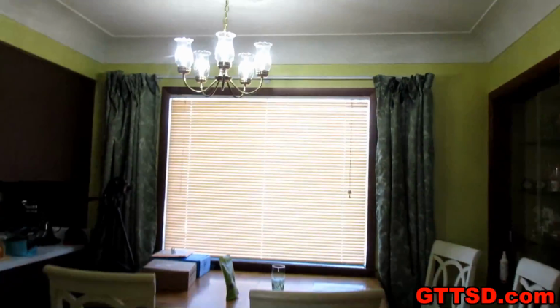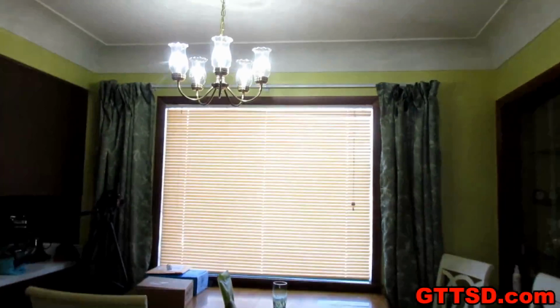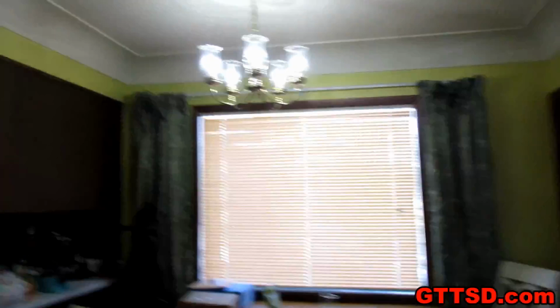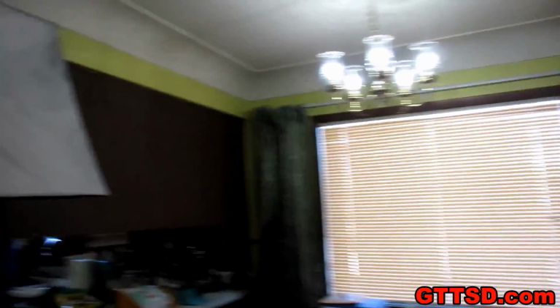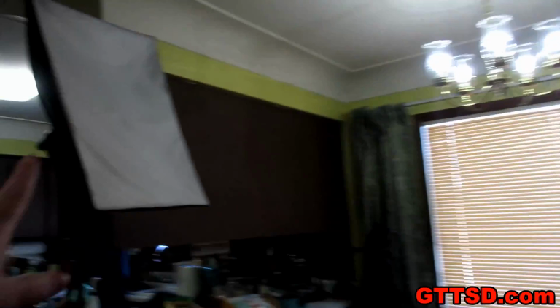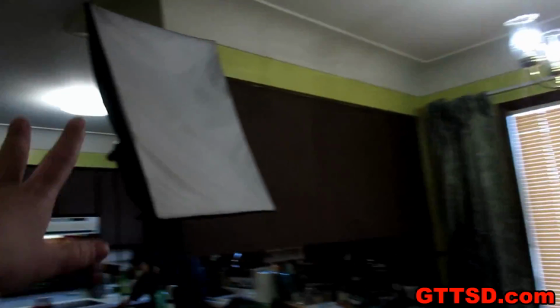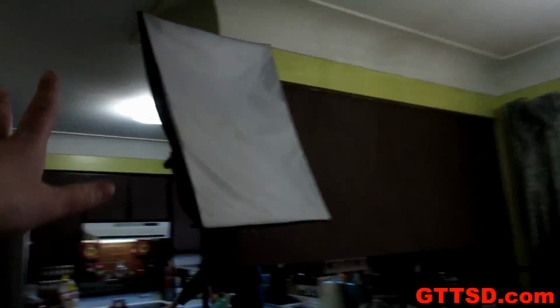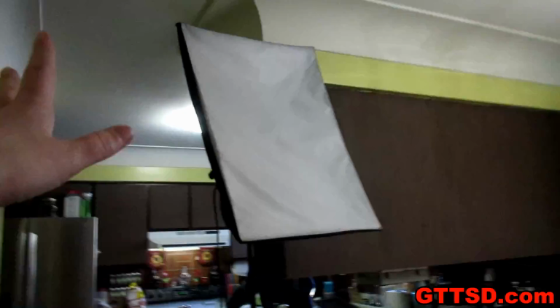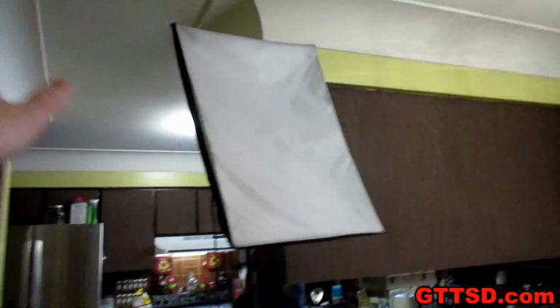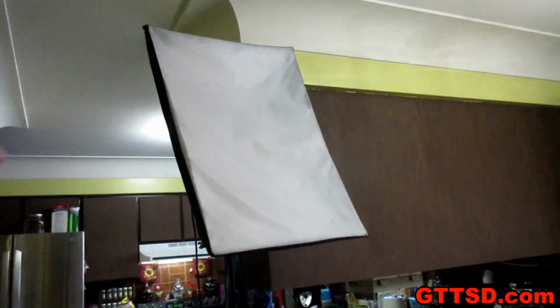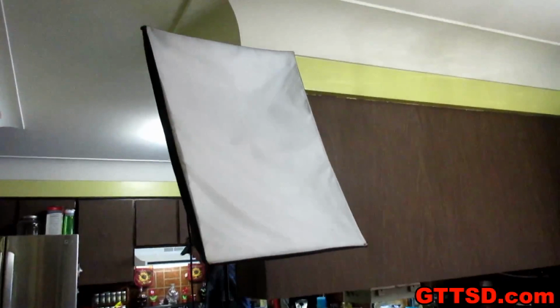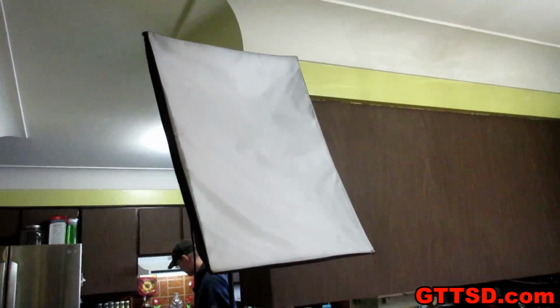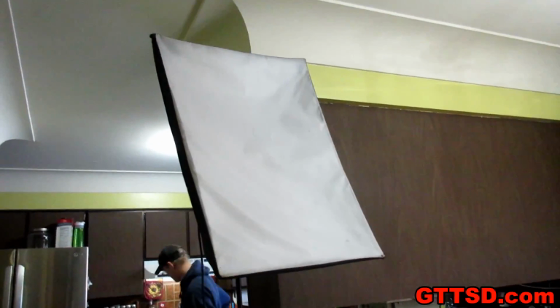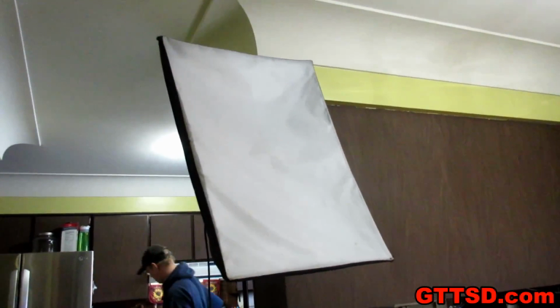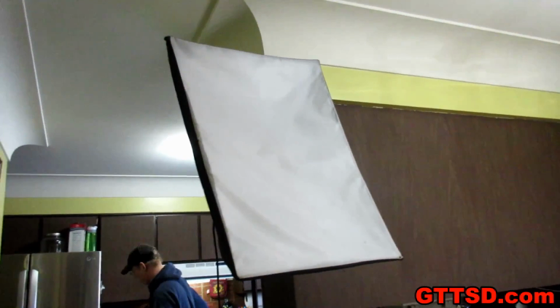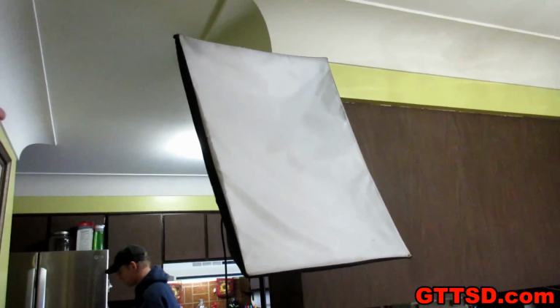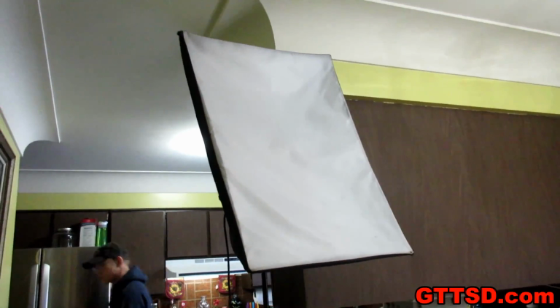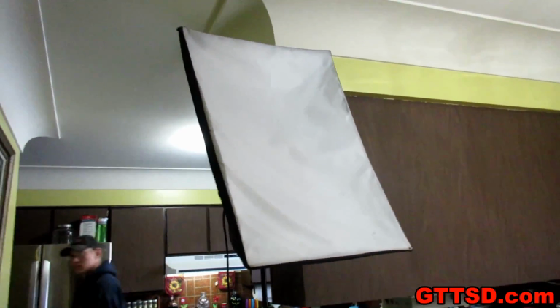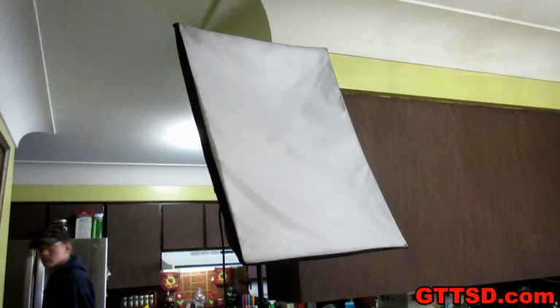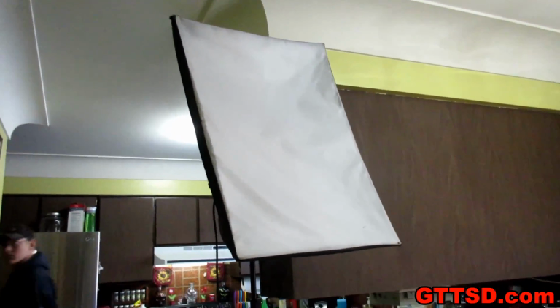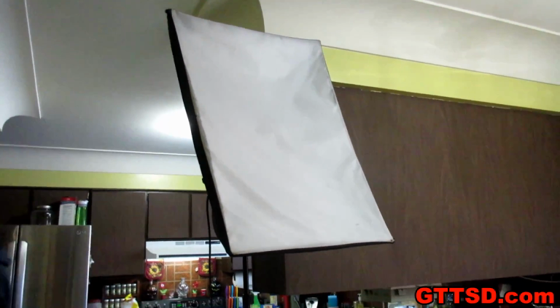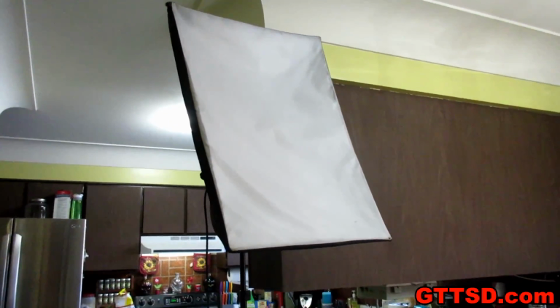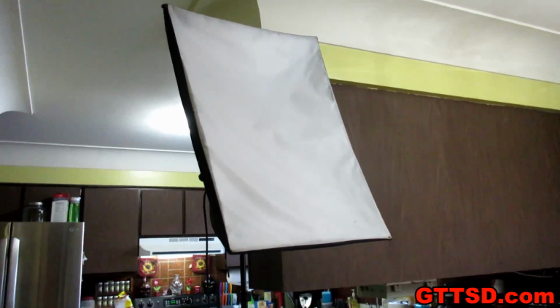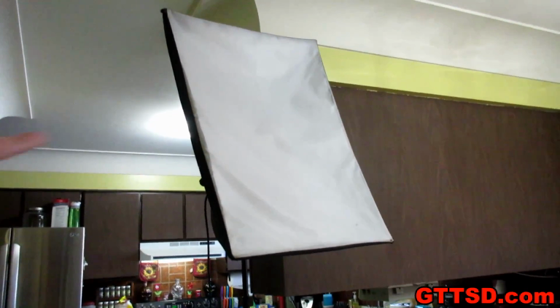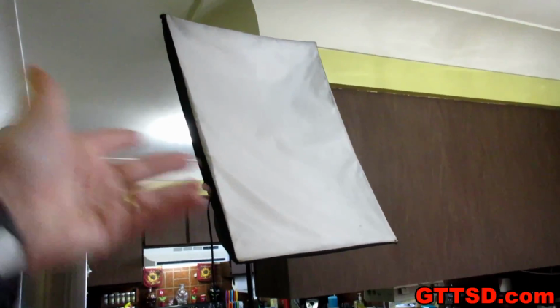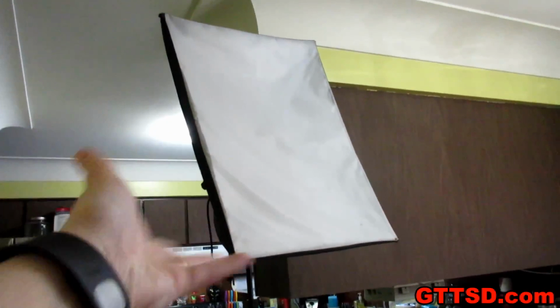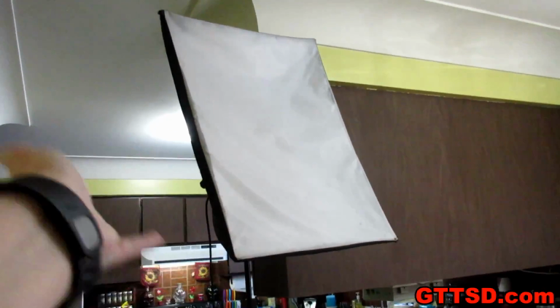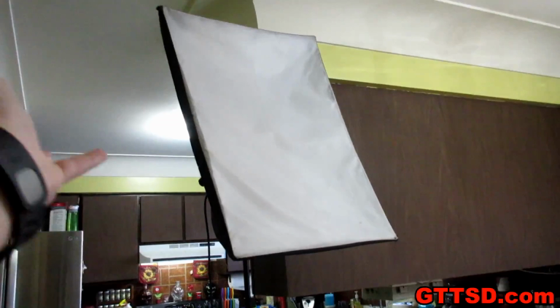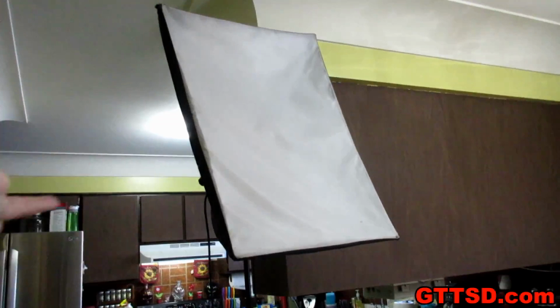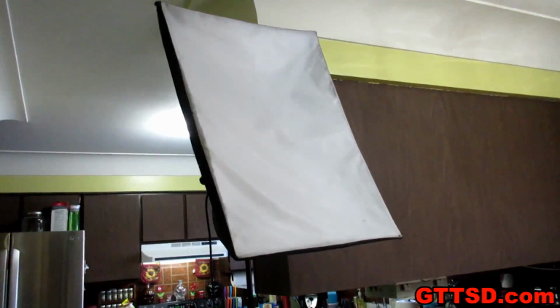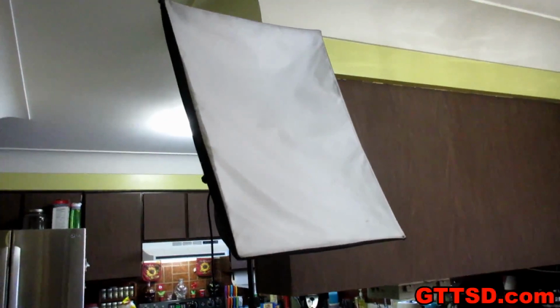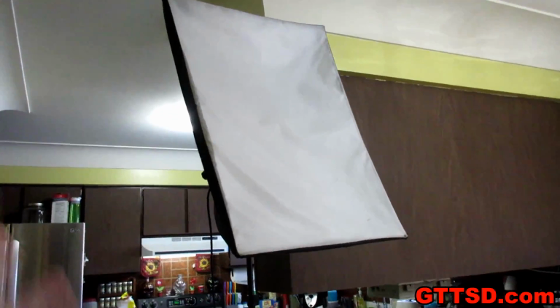Anyway, we've got the kitchen all set up in here. We've got the lights. We've got this awesome light — thank you again, Mike. Look, we're using it!